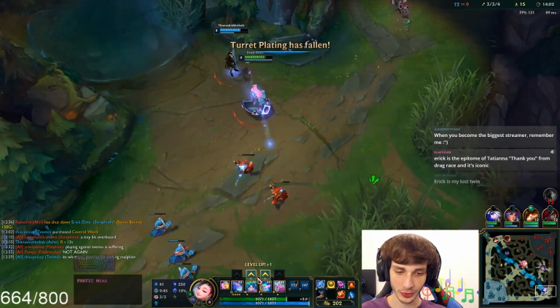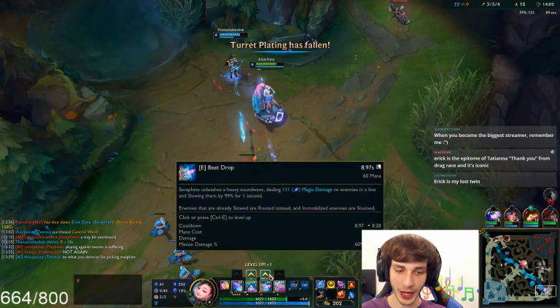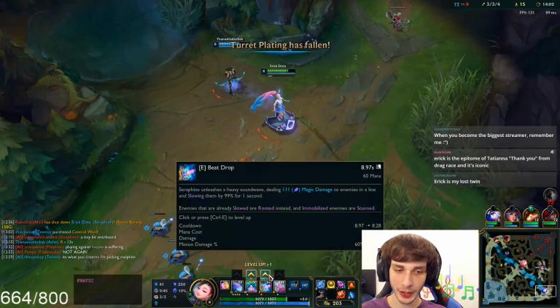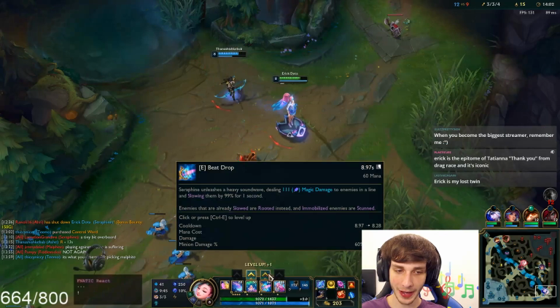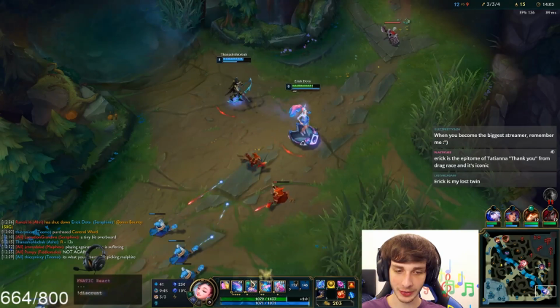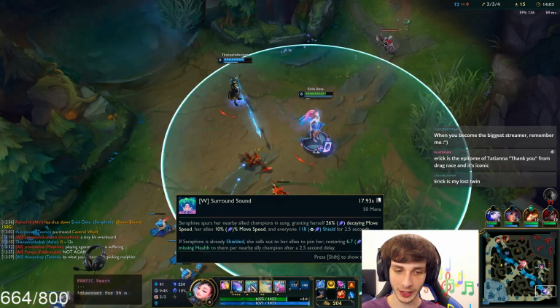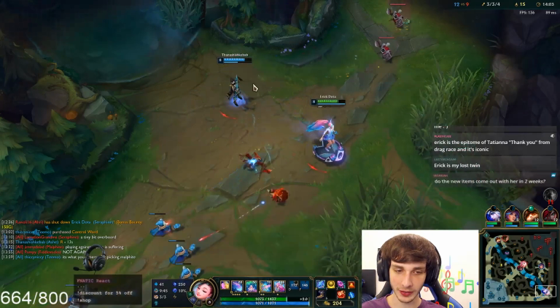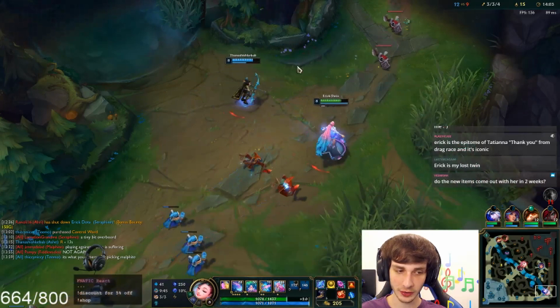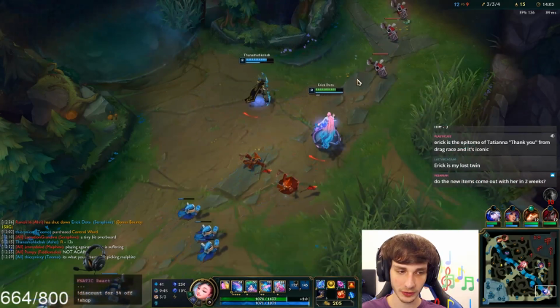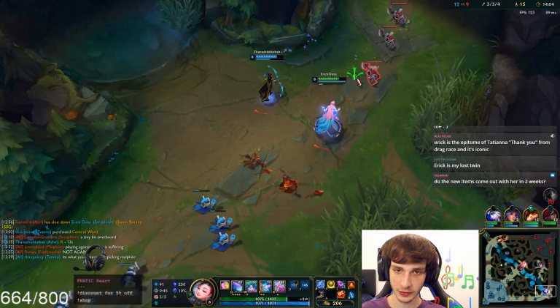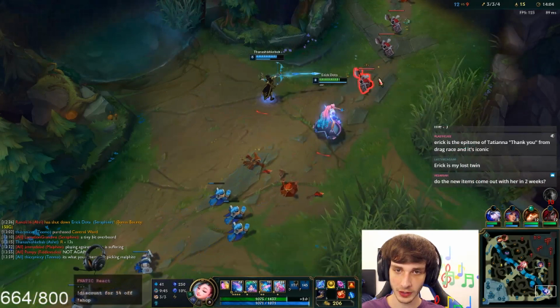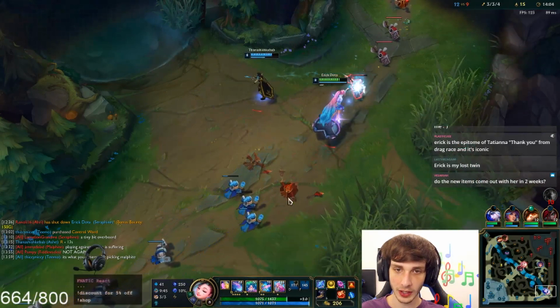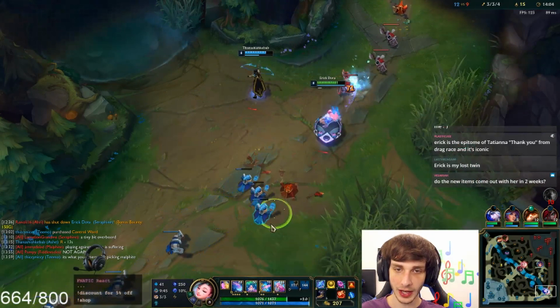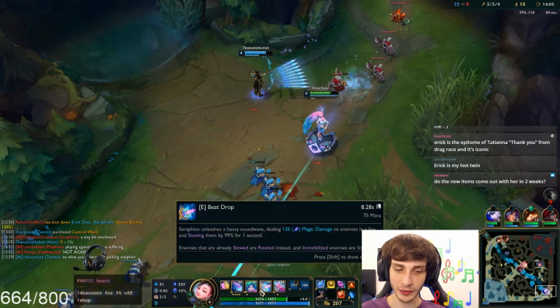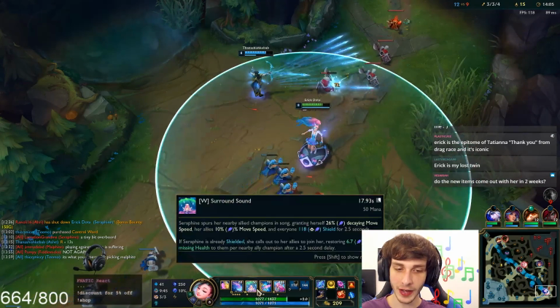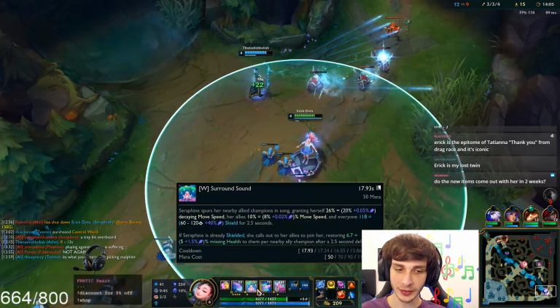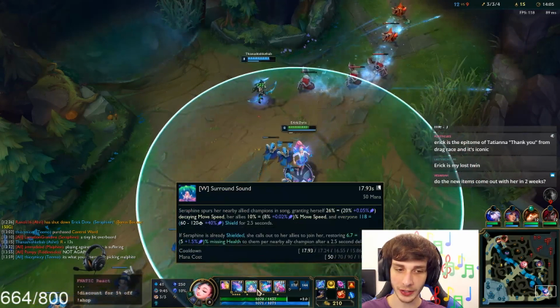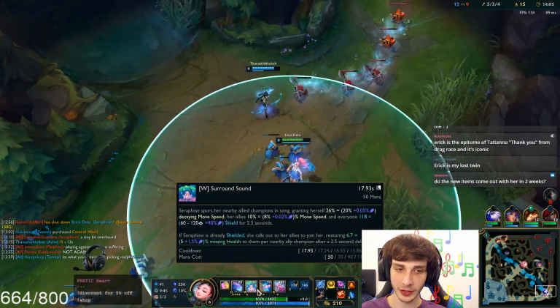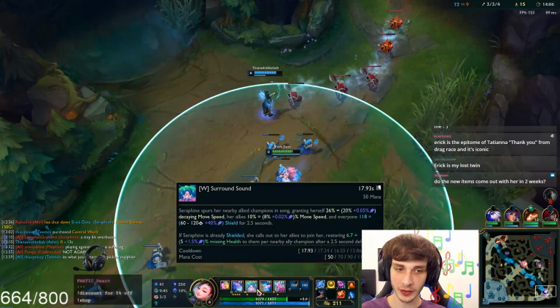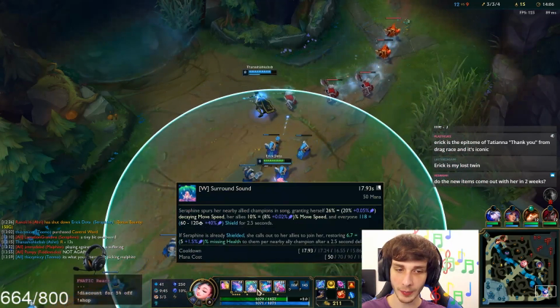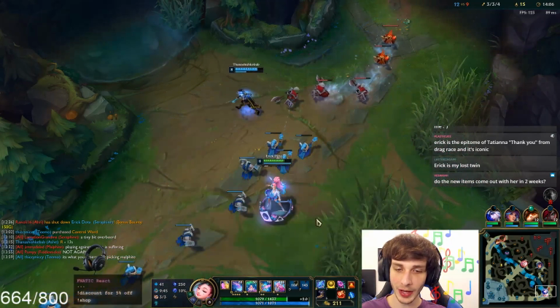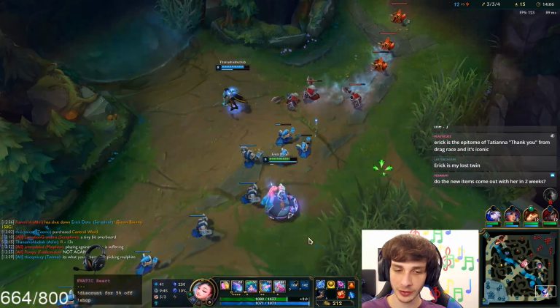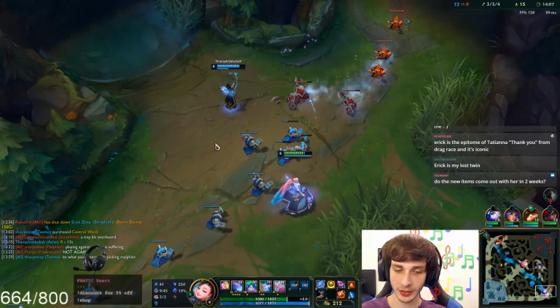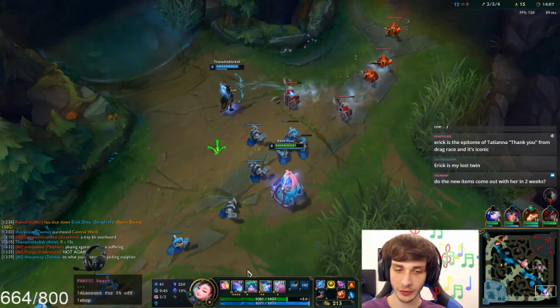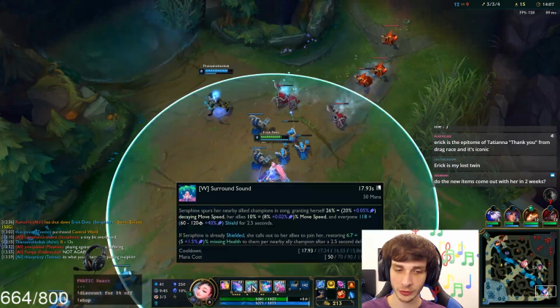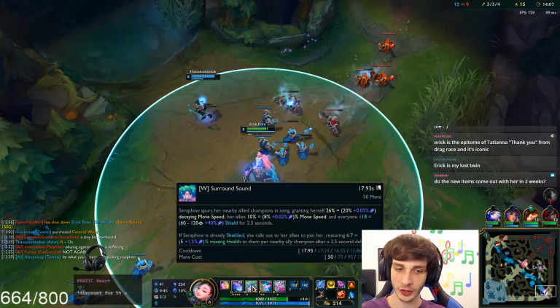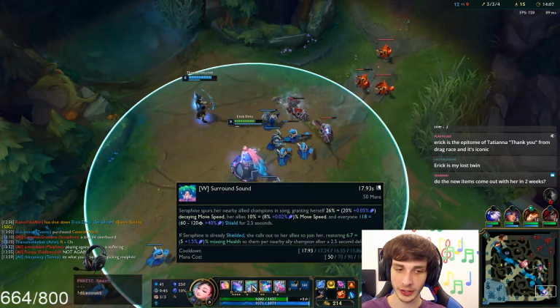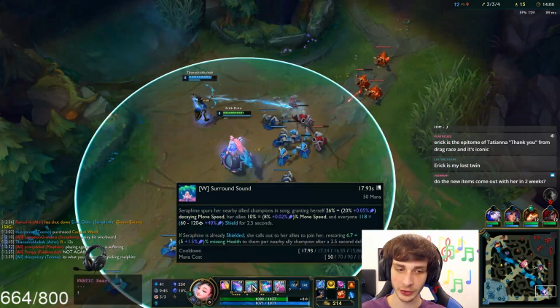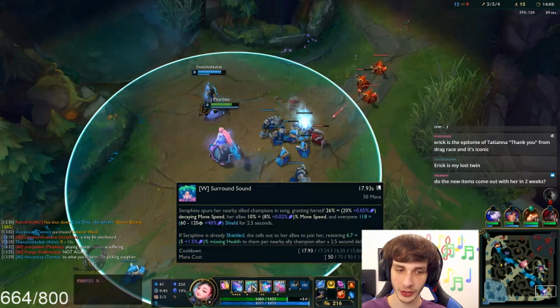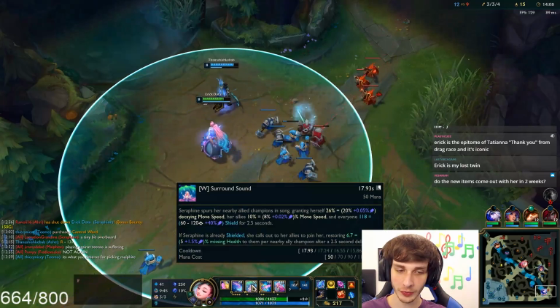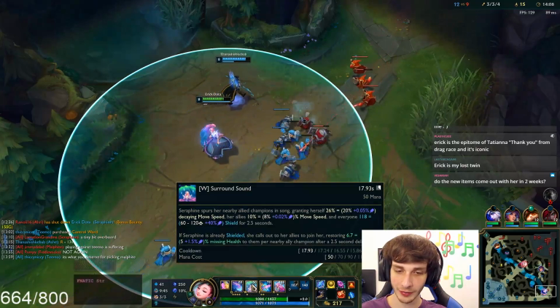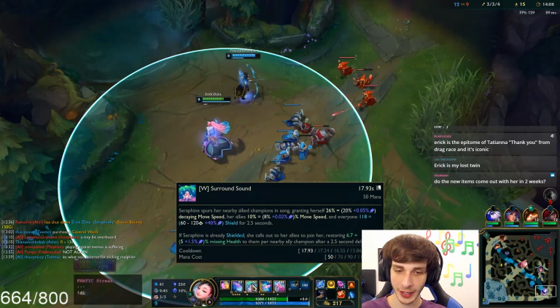So now we're going to max E second. A fun fact is that your W actually doesn't give you a stronger heal or shield for leveling it up — it just lowers the cooldown and increases the mana cost, so you really don't get much value out of maxing it.